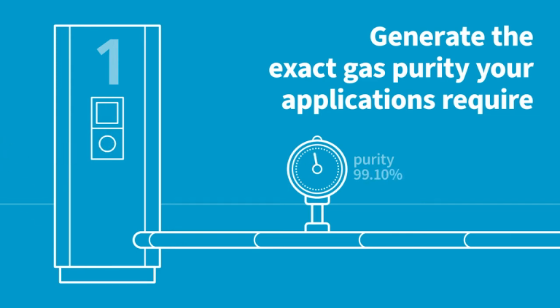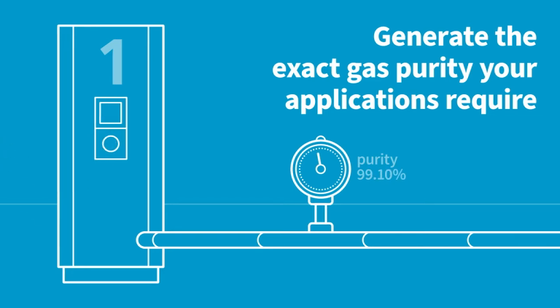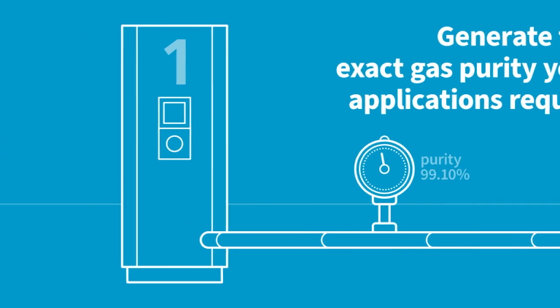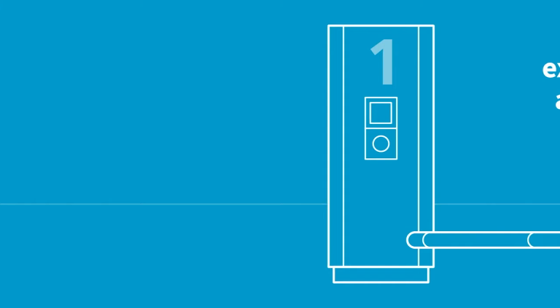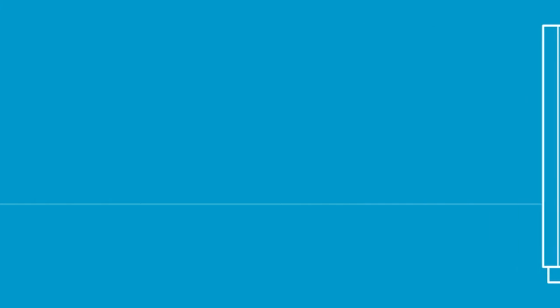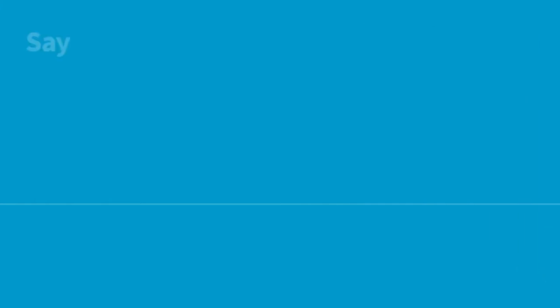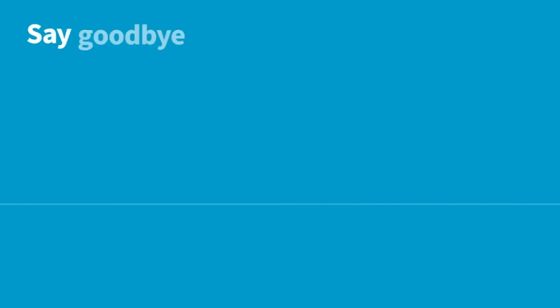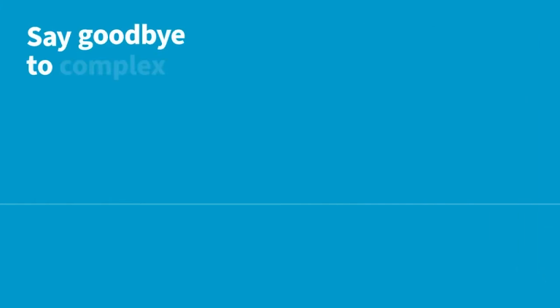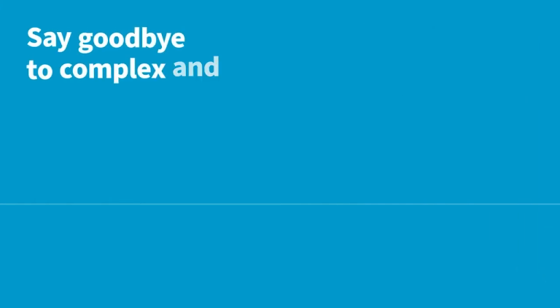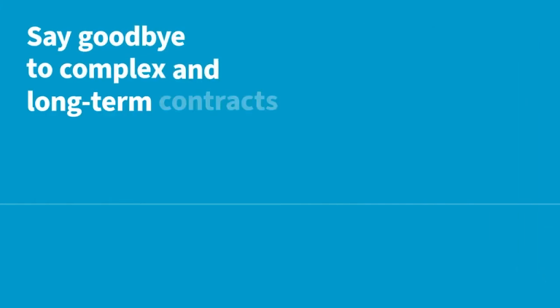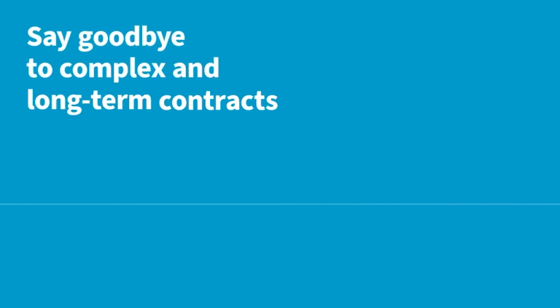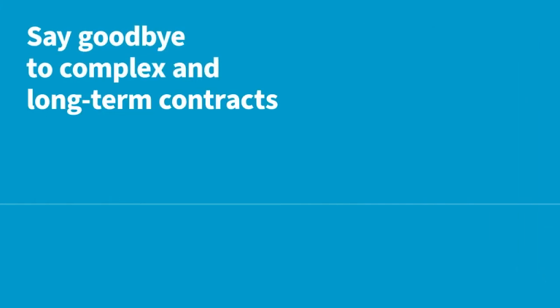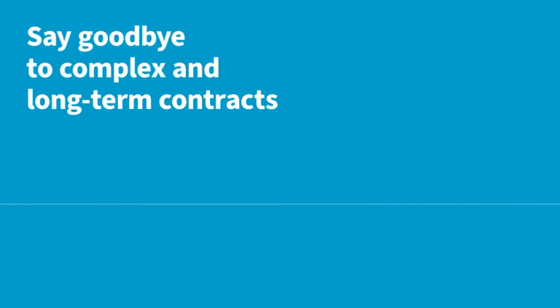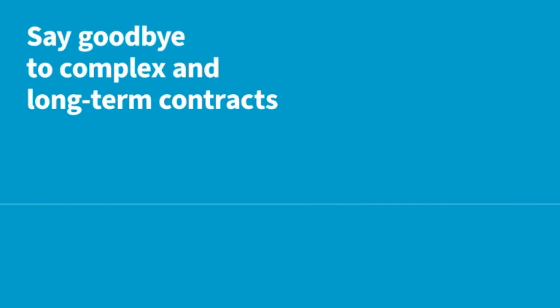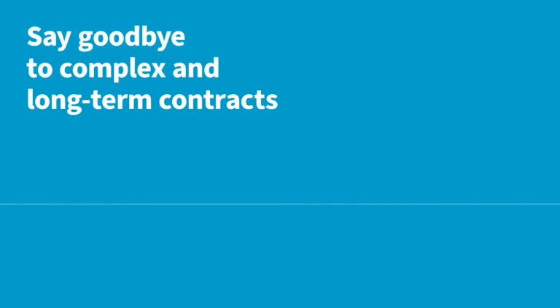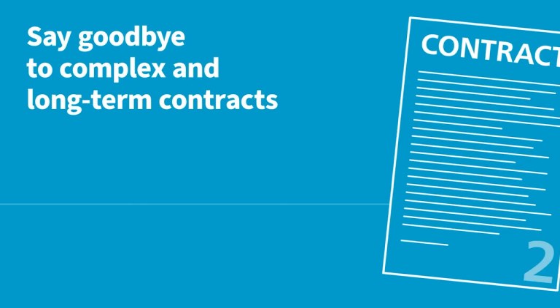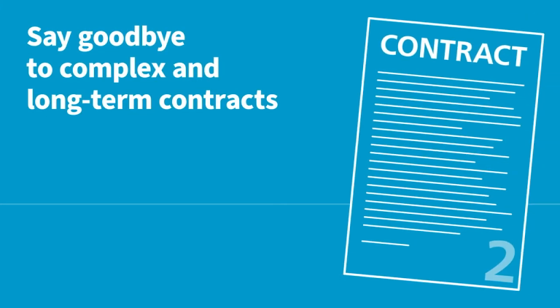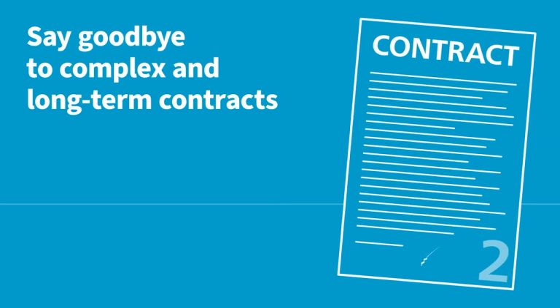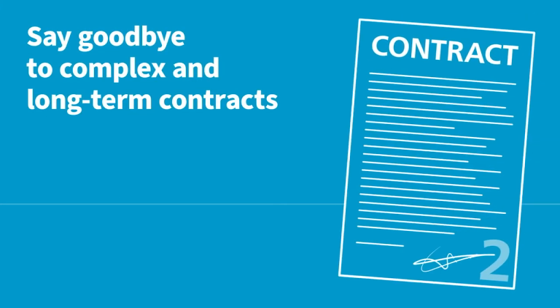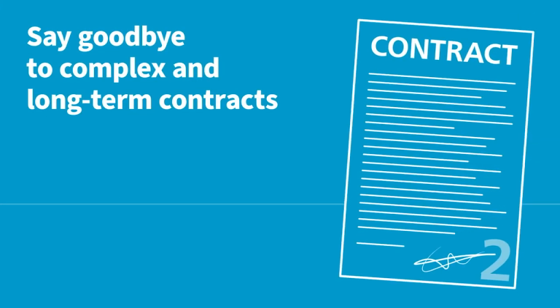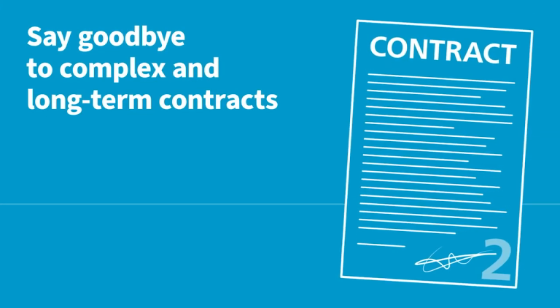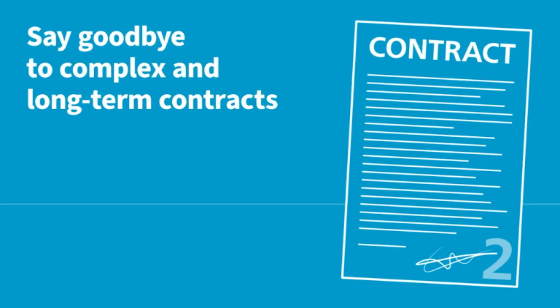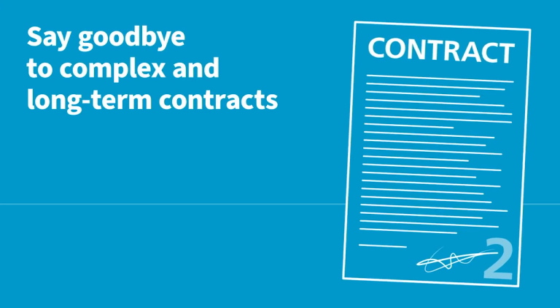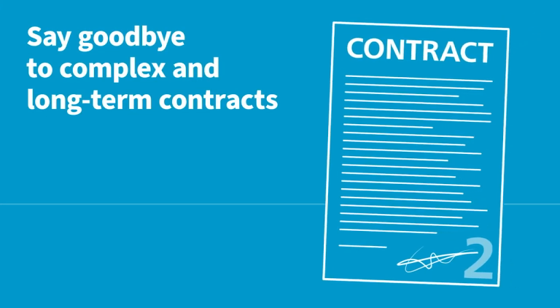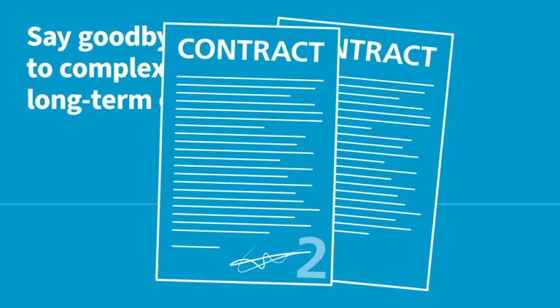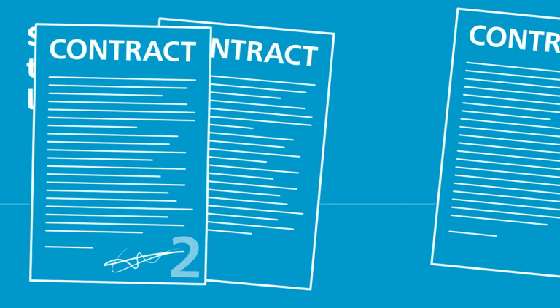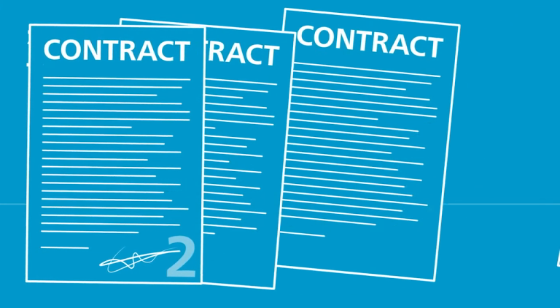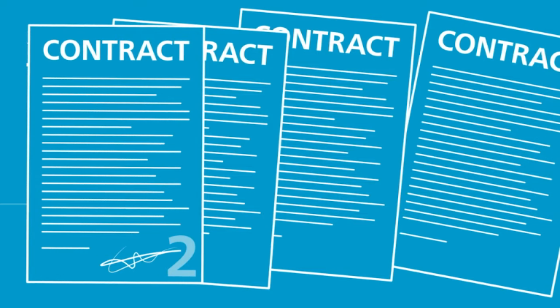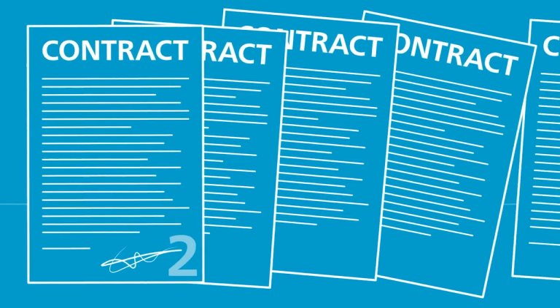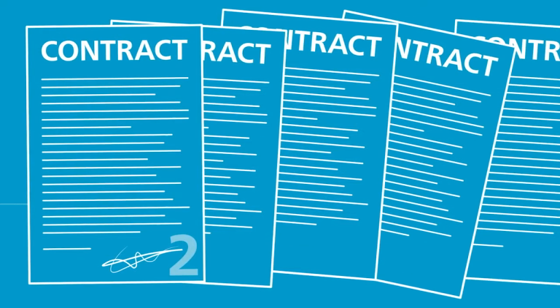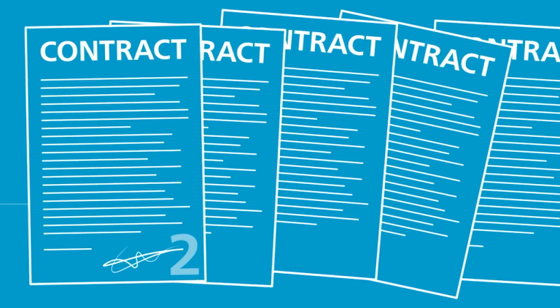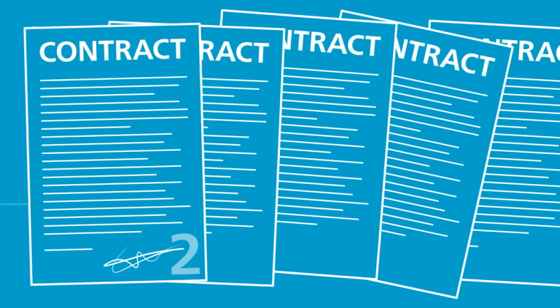2. Say goodbye to complex and long-term contracts. When you produce your own gas, your costs are stable and predictable.